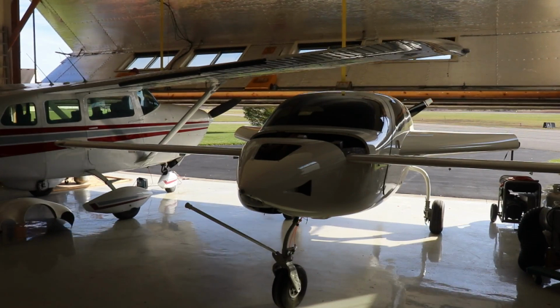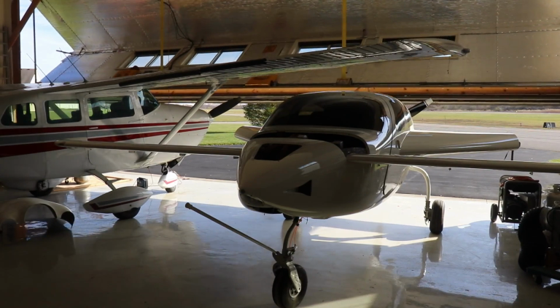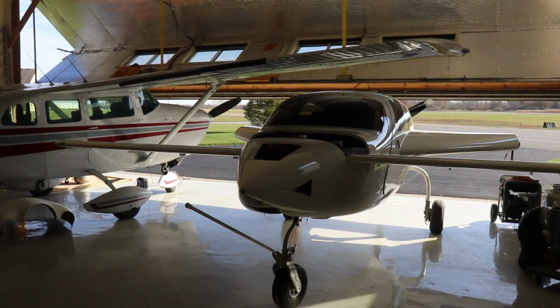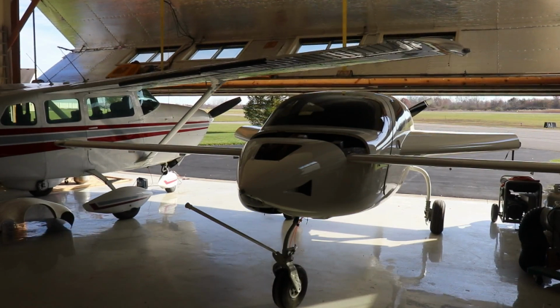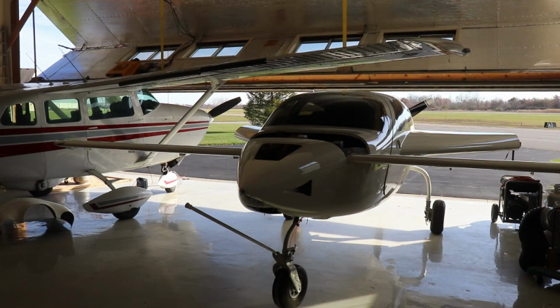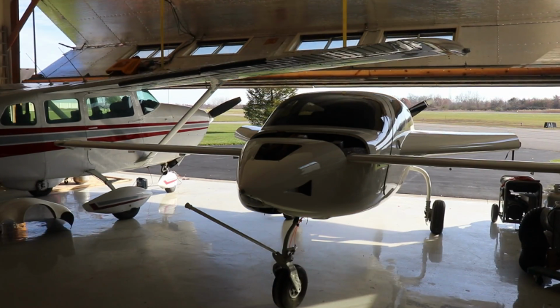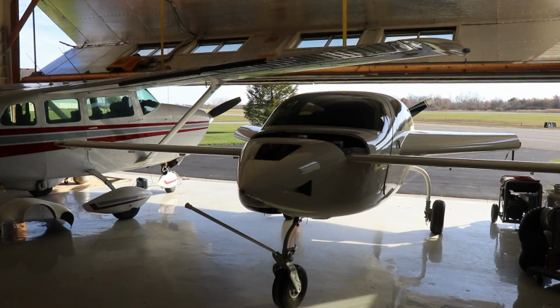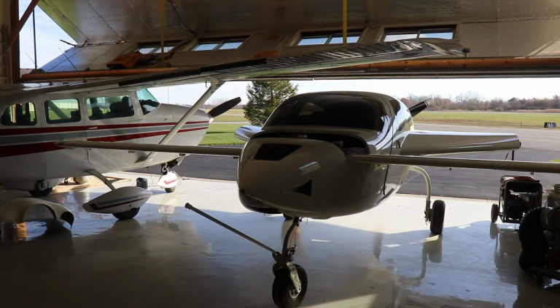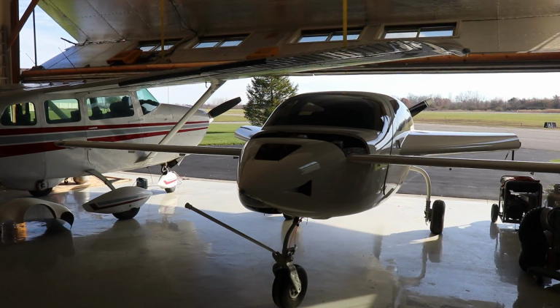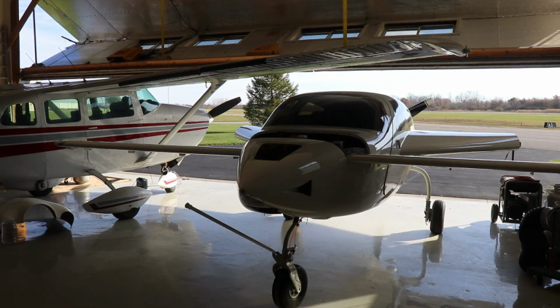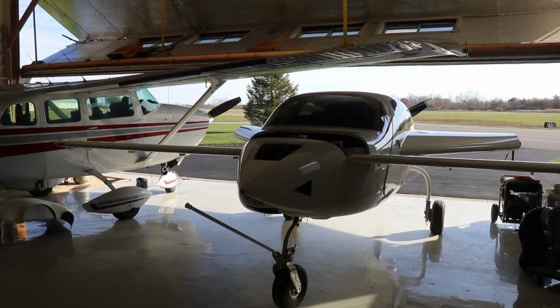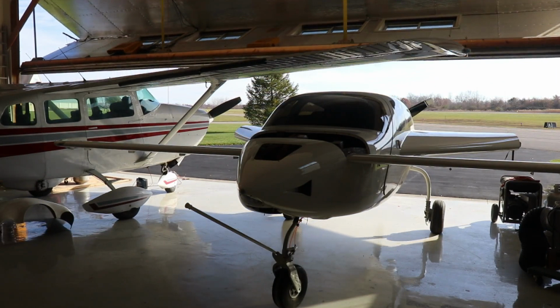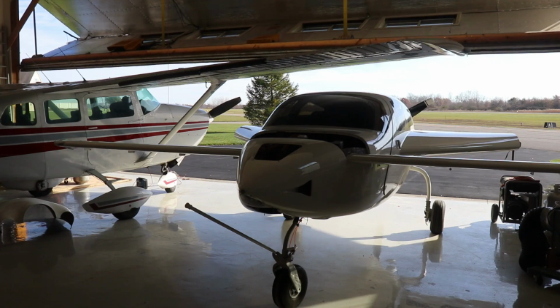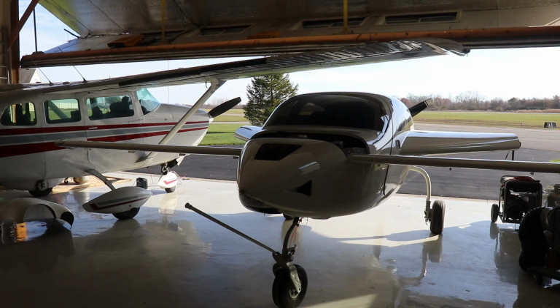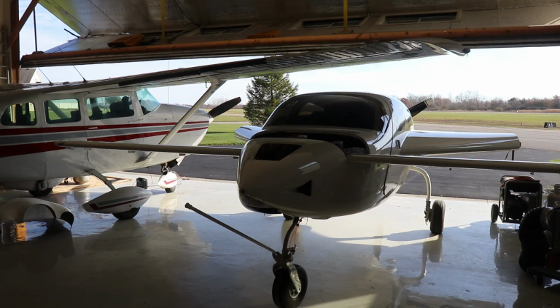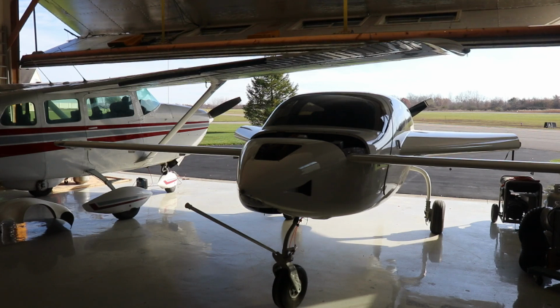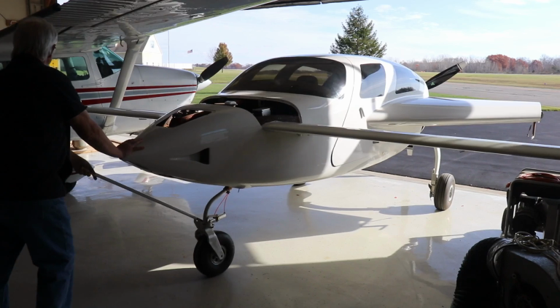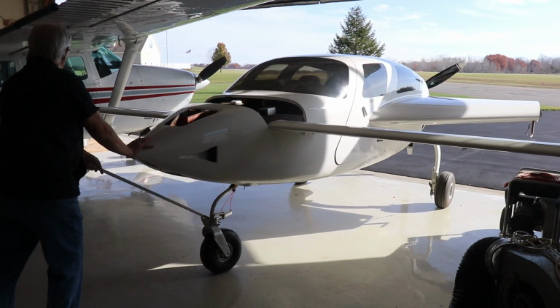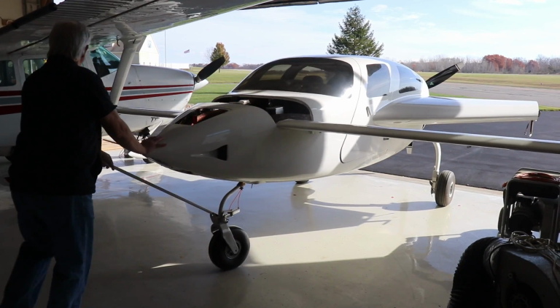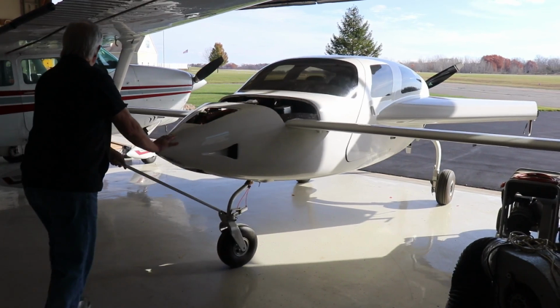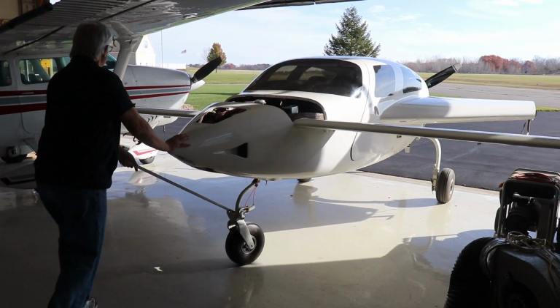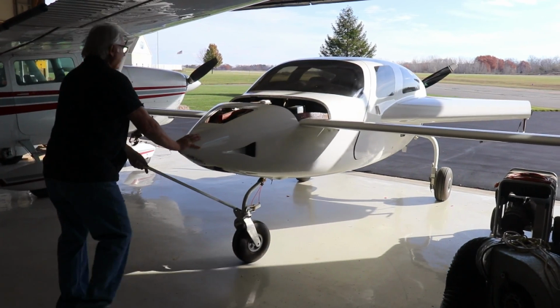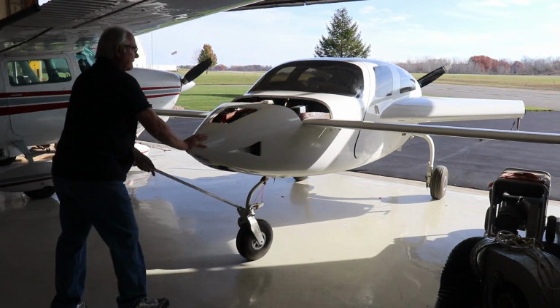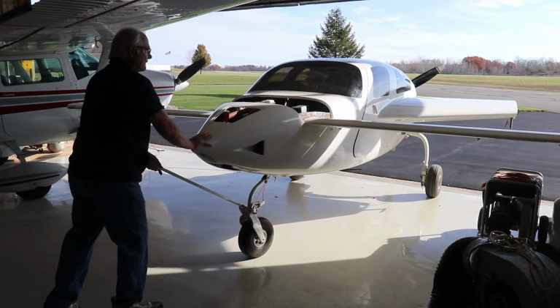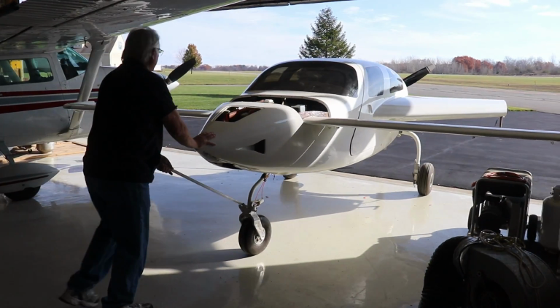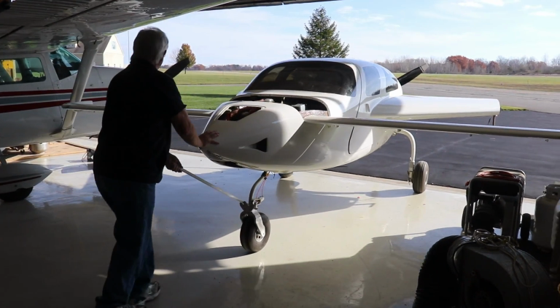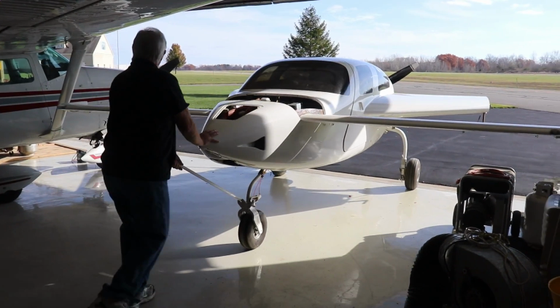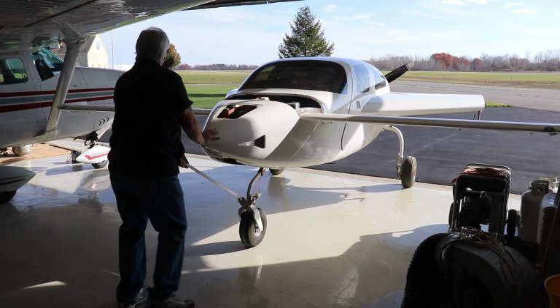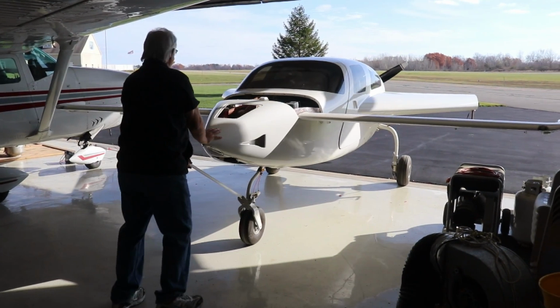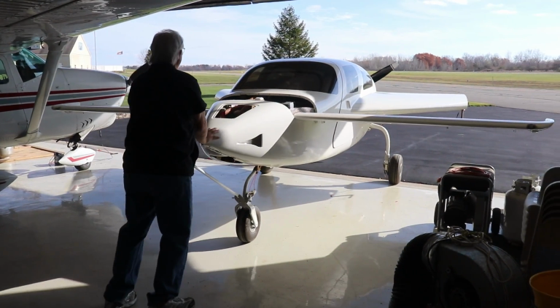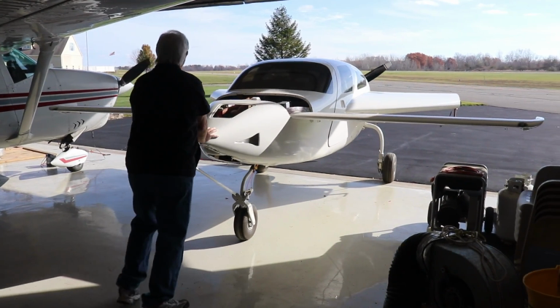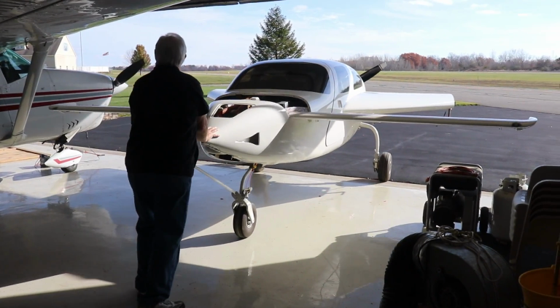Today was a perfect day weather-wise to pull the airplane out of the hangar and fire up that beast on the back end.